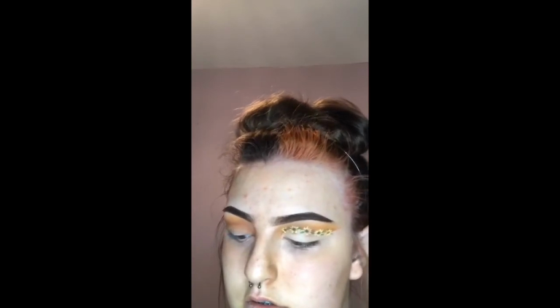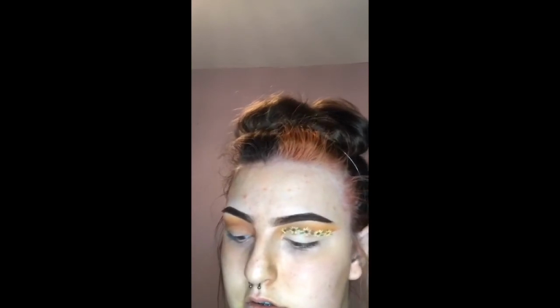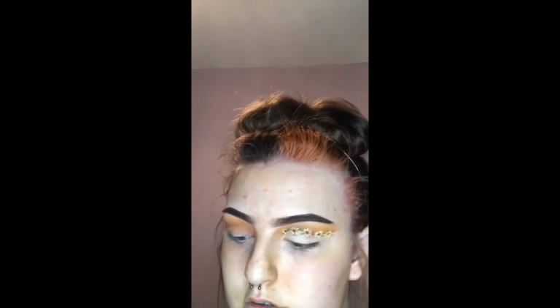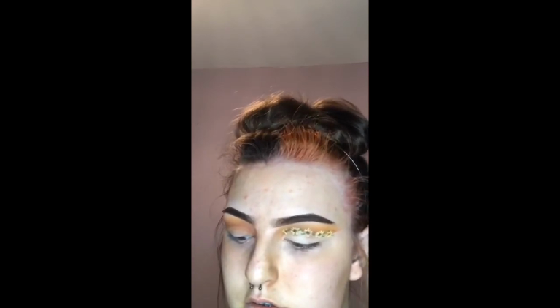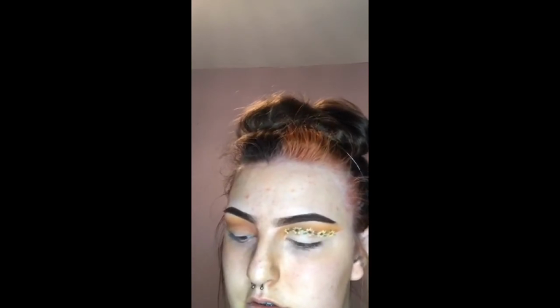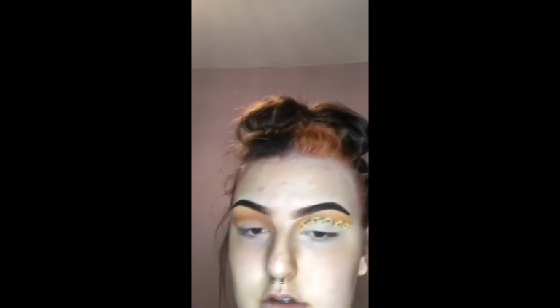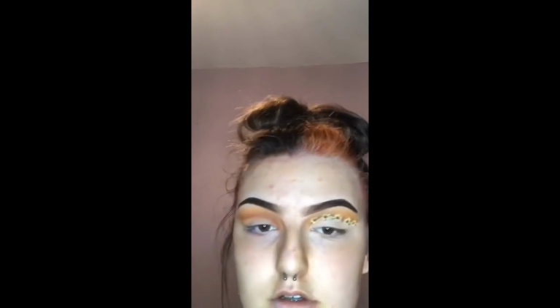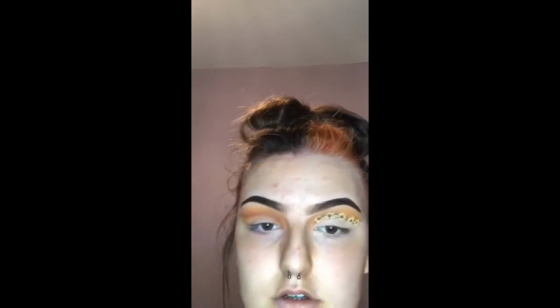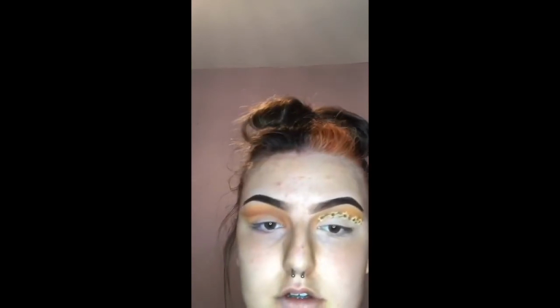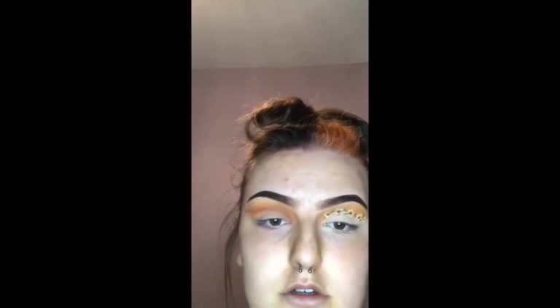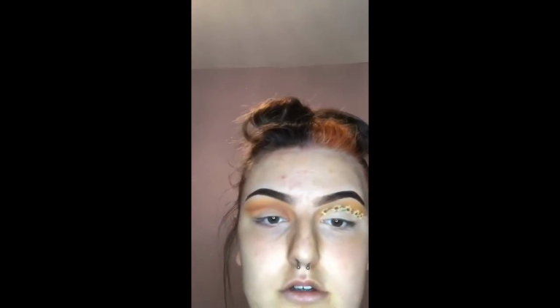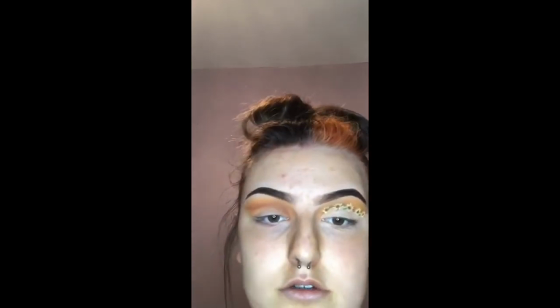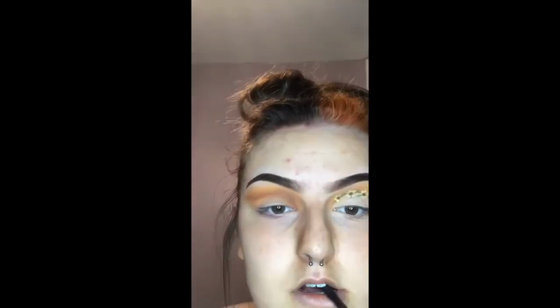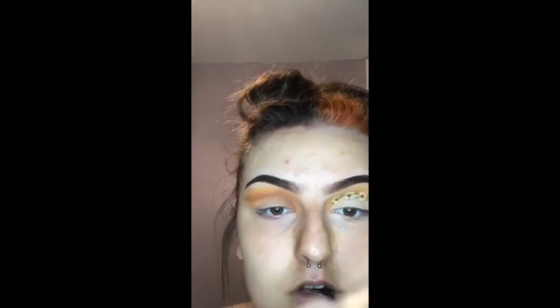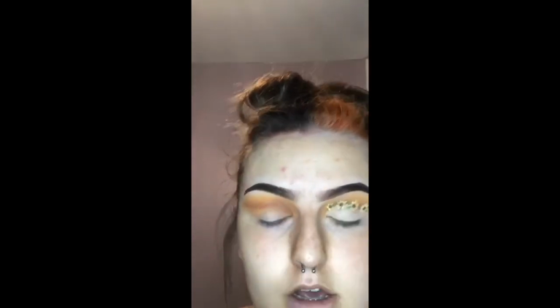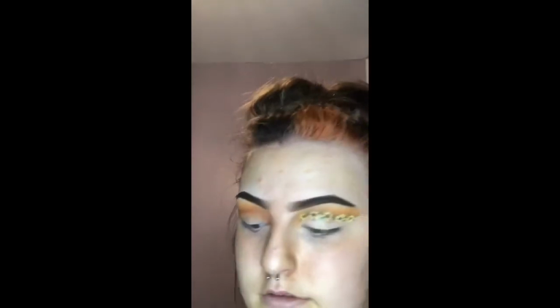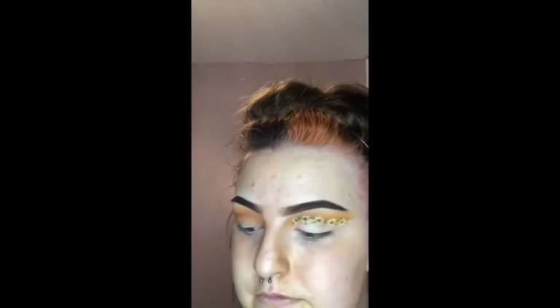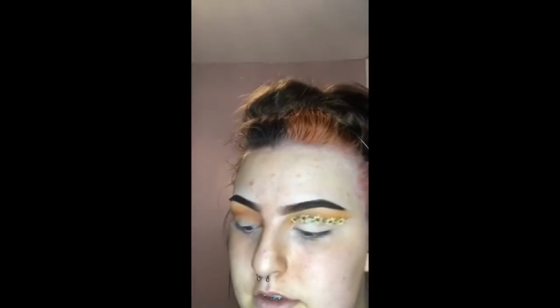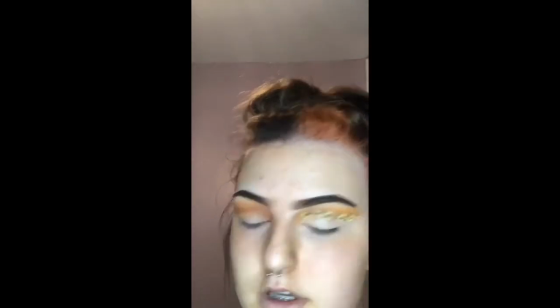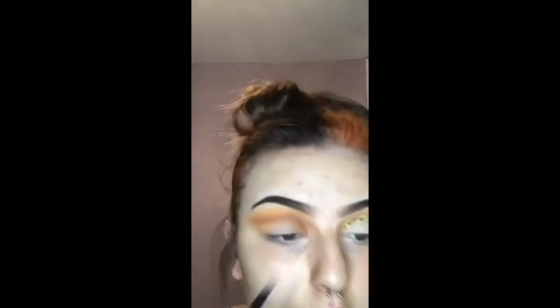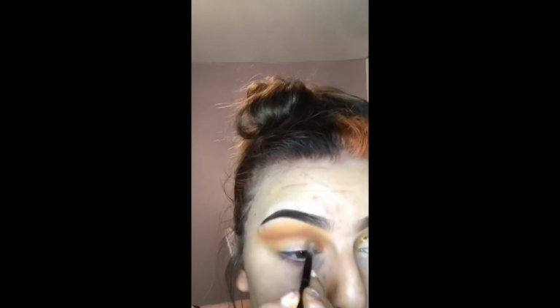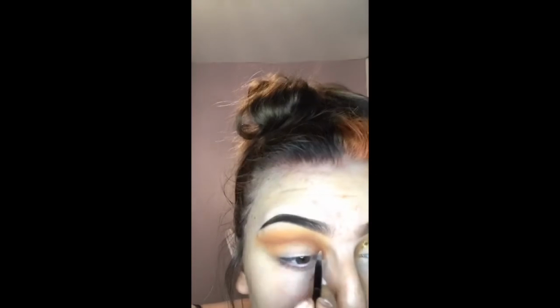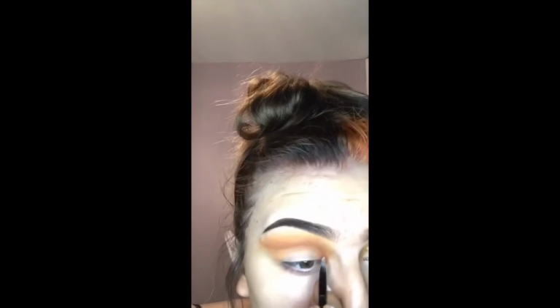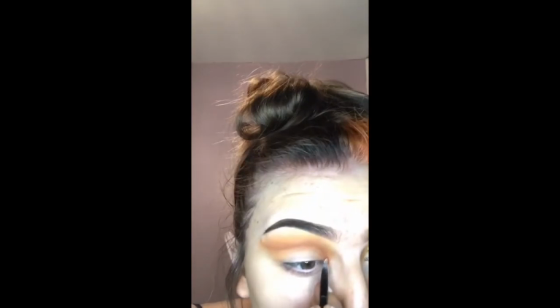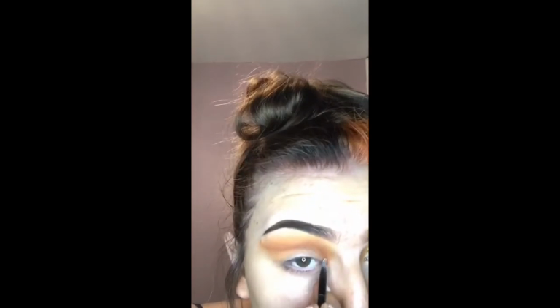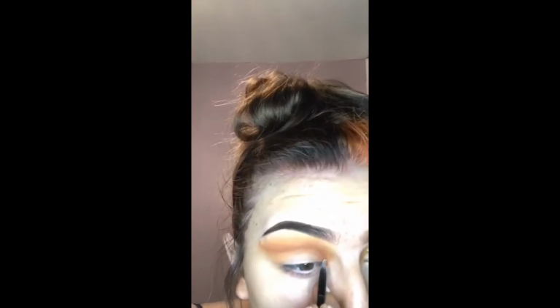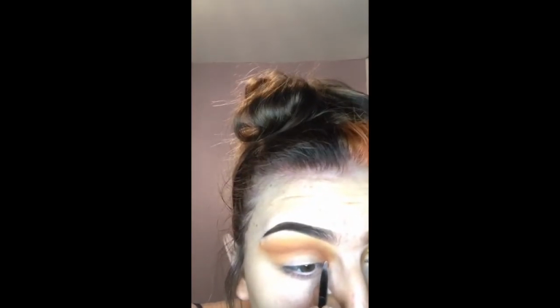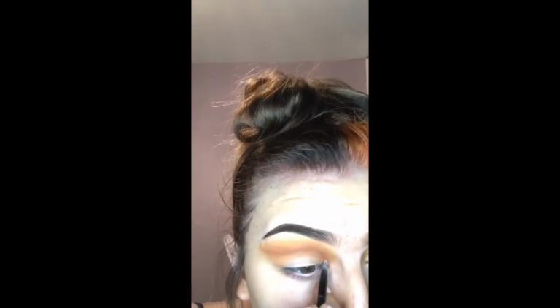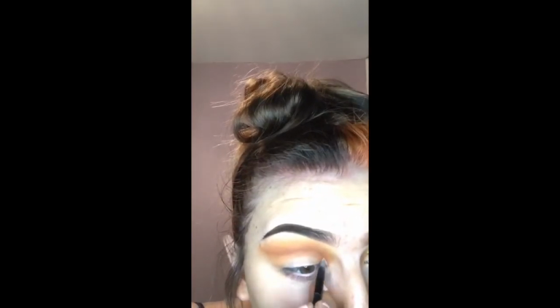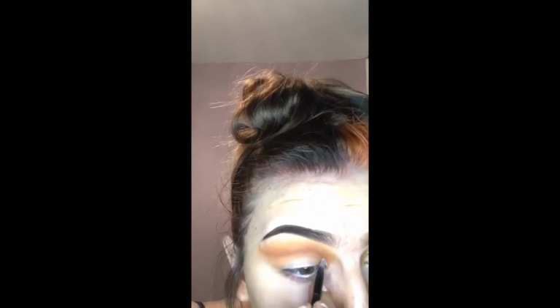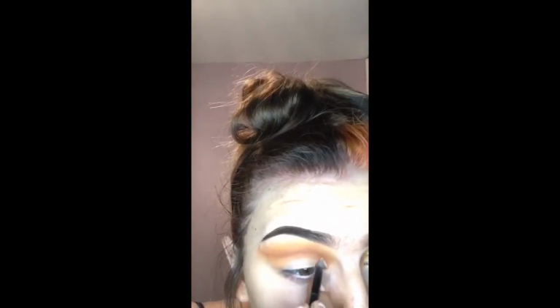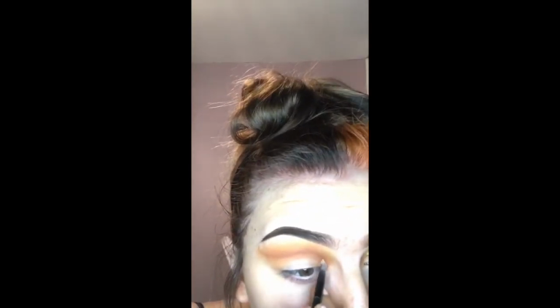Once I'm happy with that, I'm then going to go in and cut my crease.